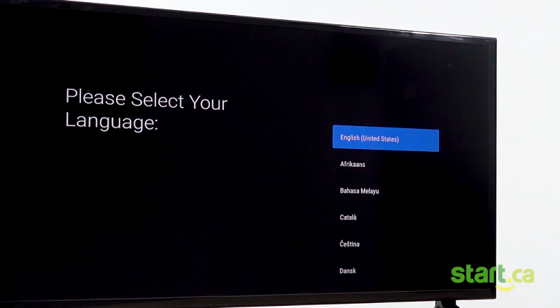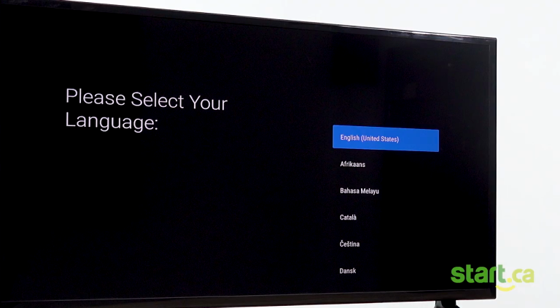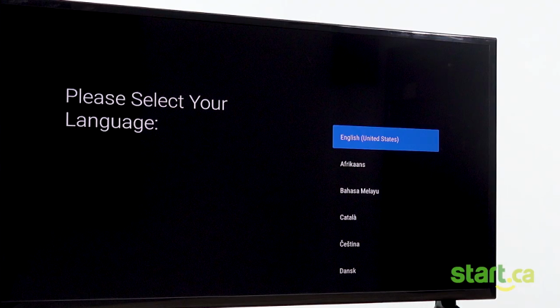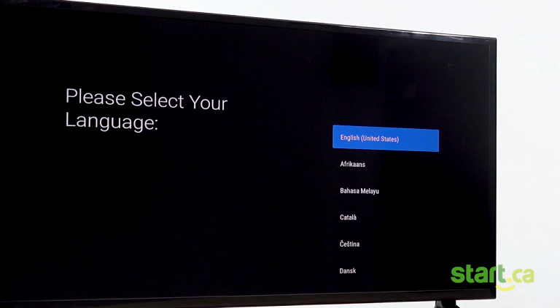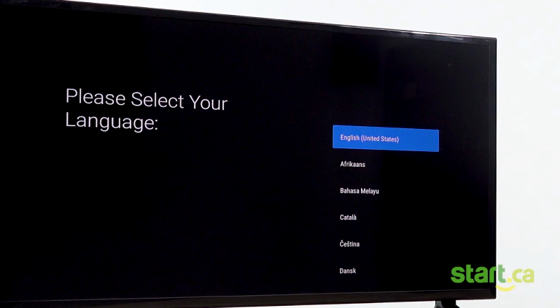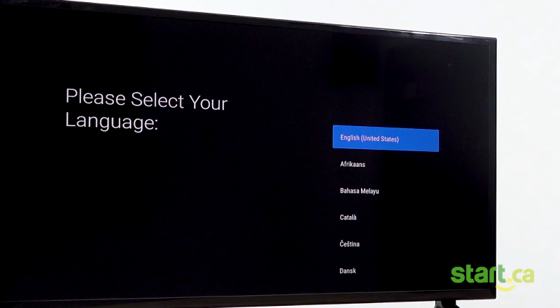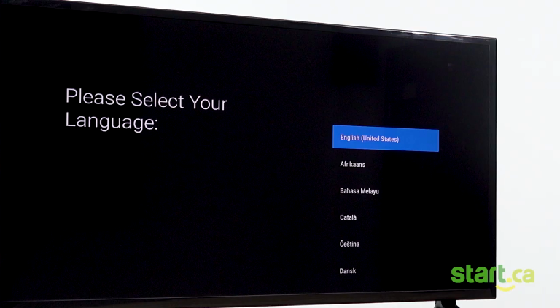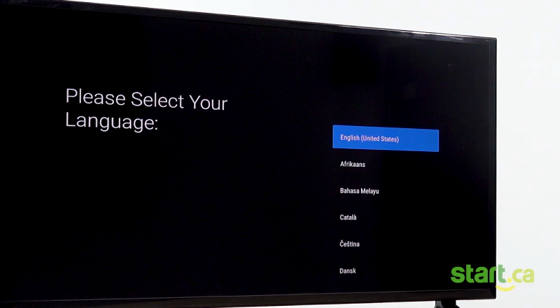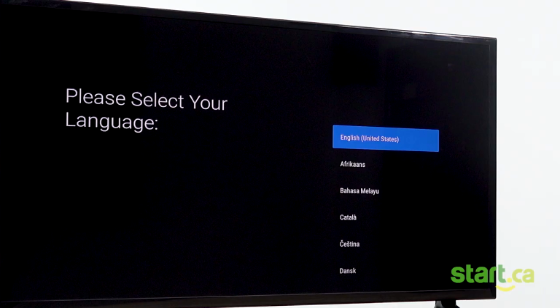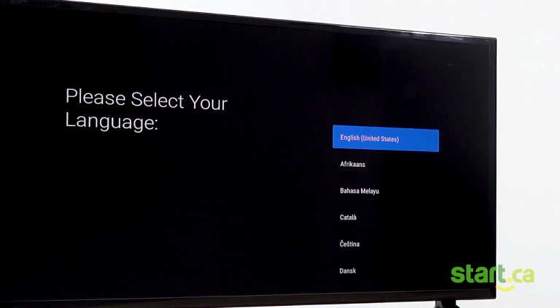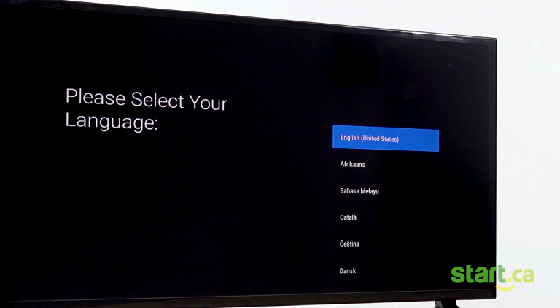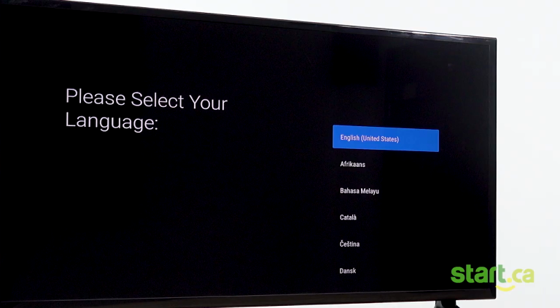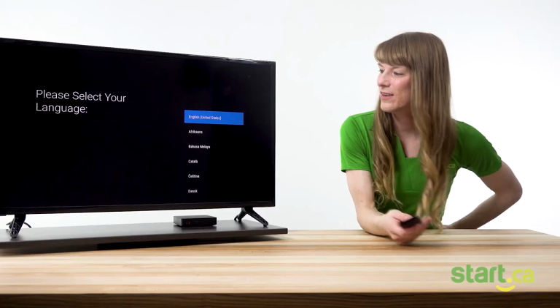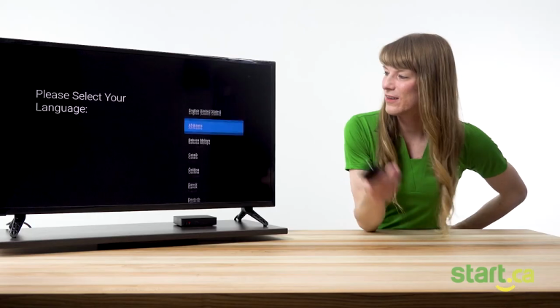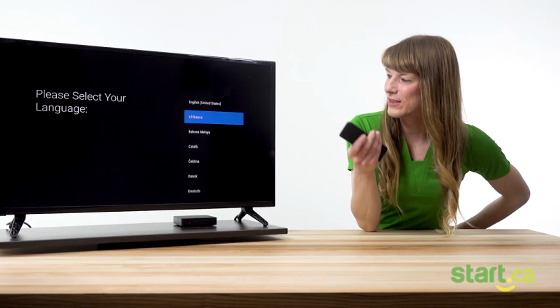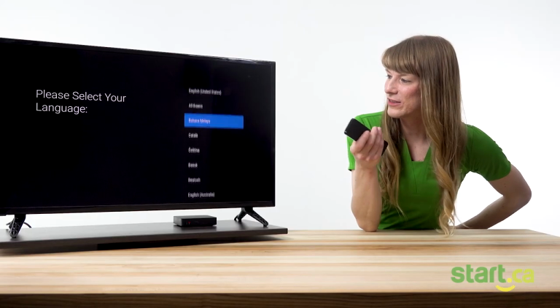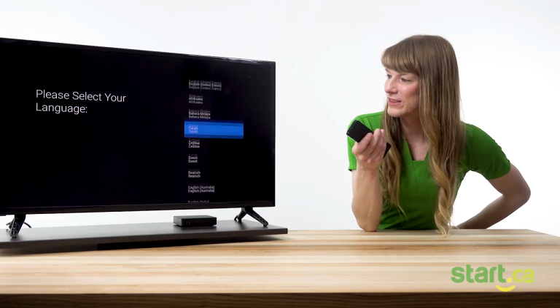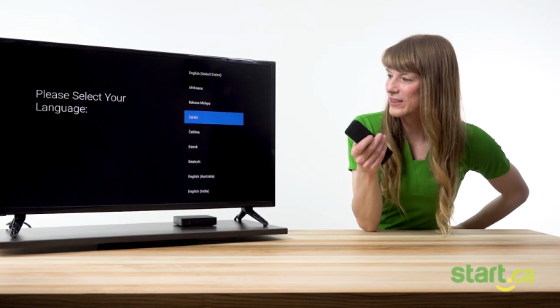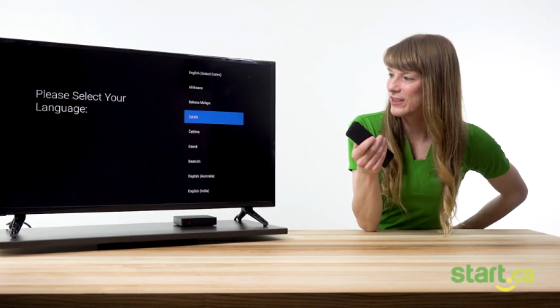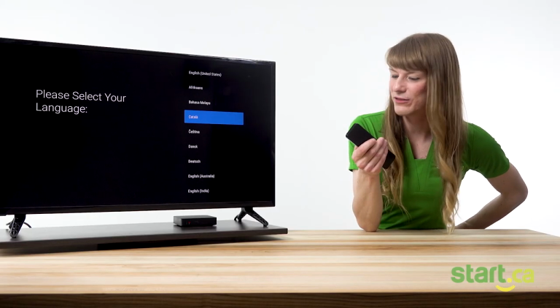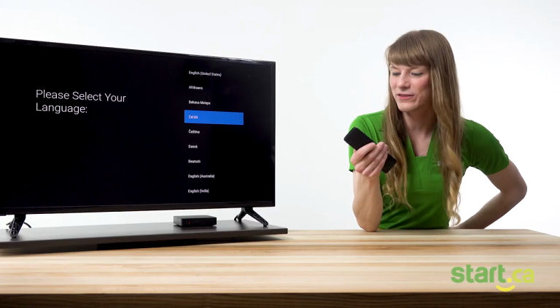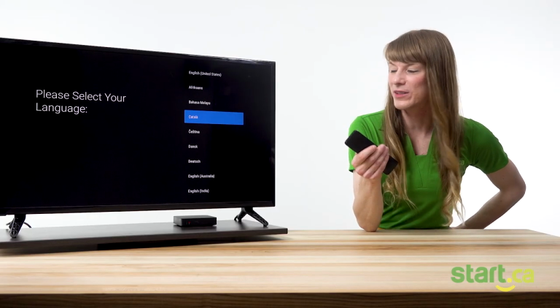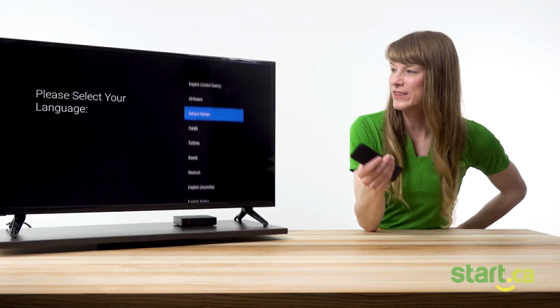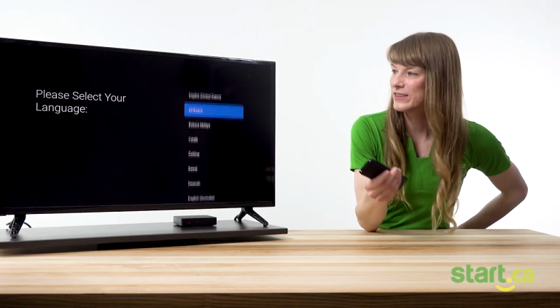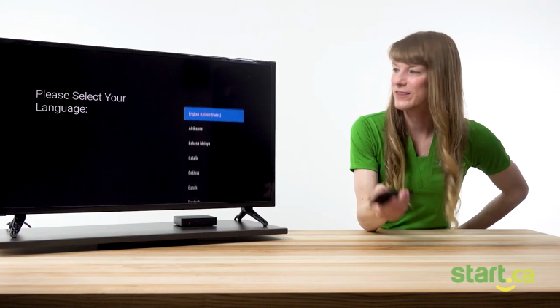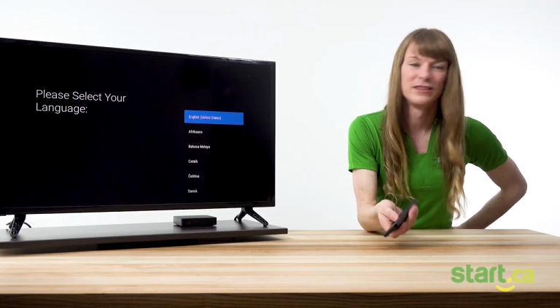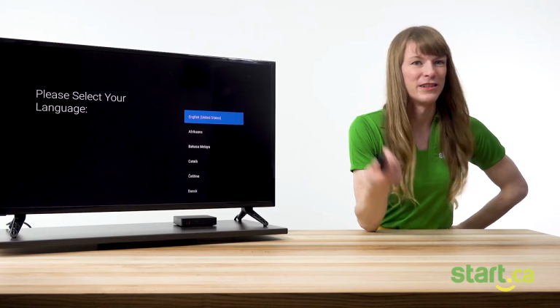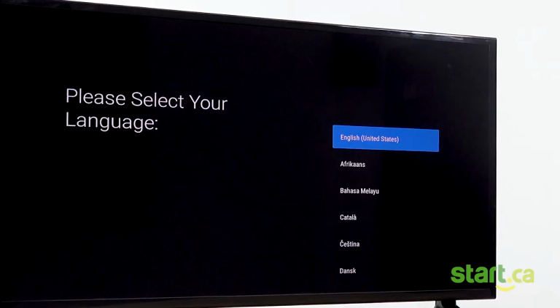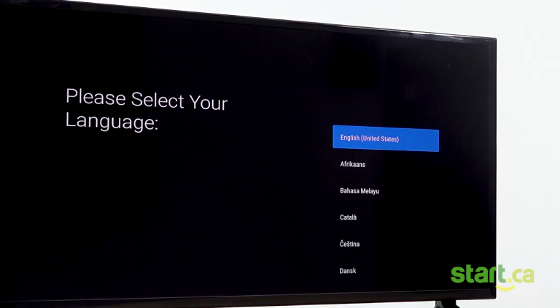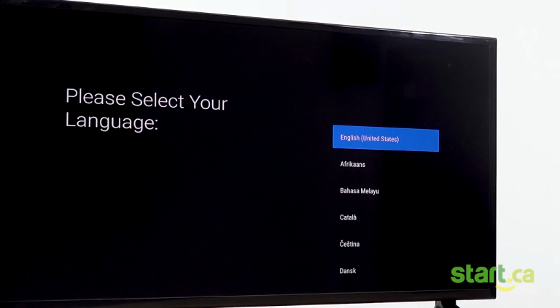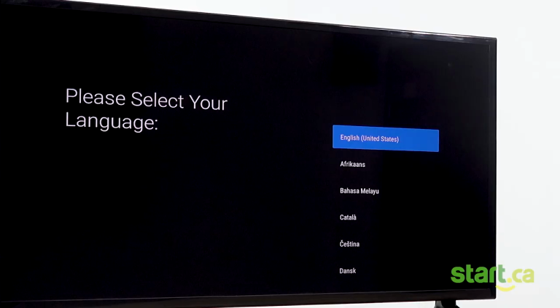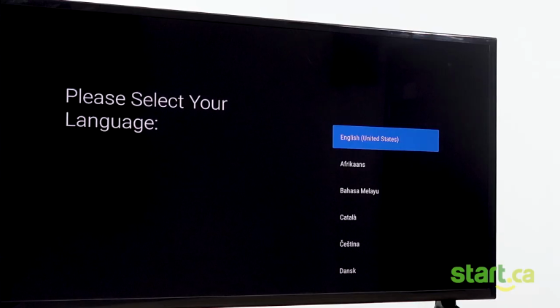On the next screen, we'll pick our language. You can select your language from the list. Today I'm going to pick English.